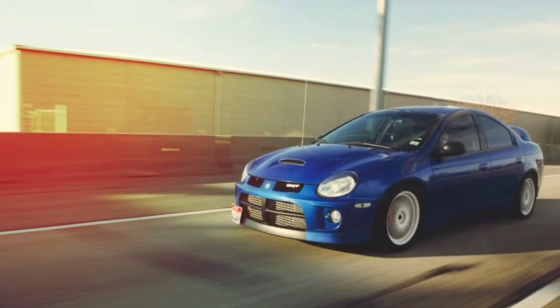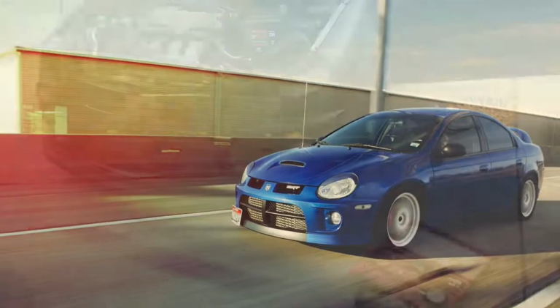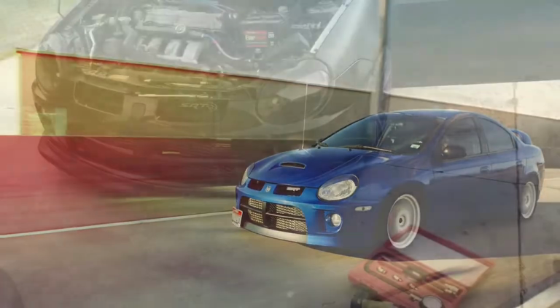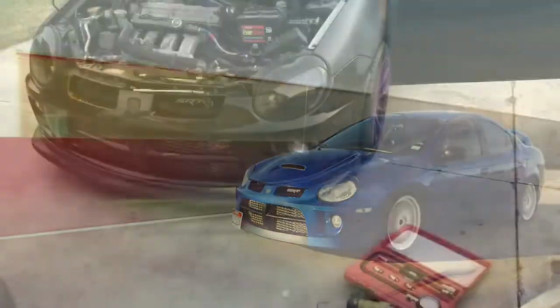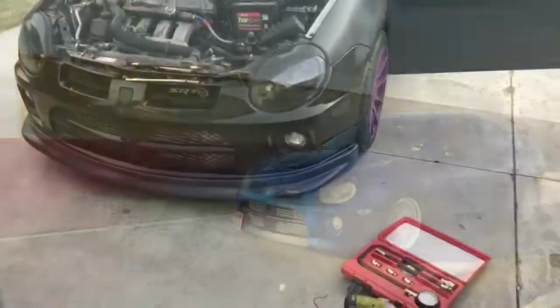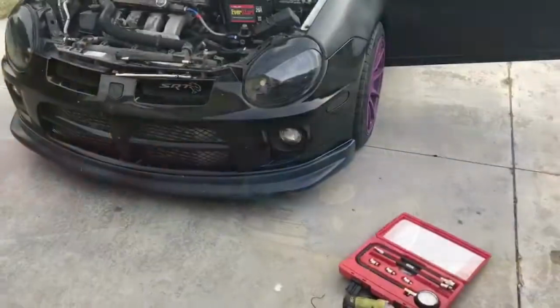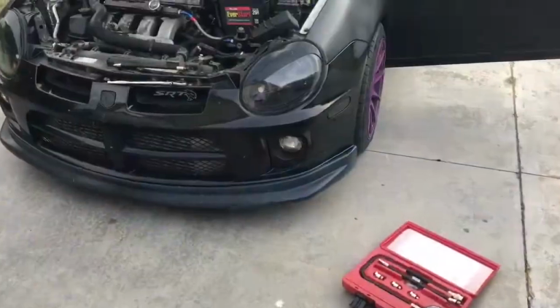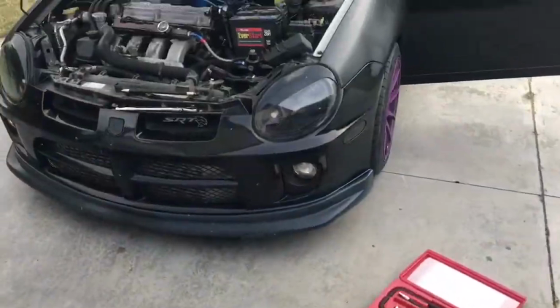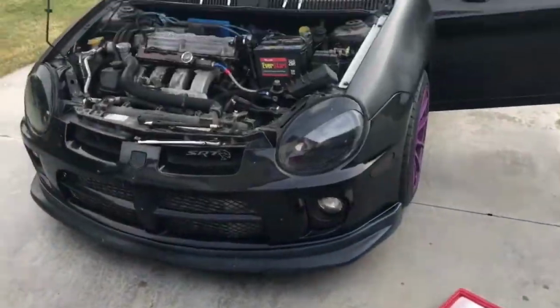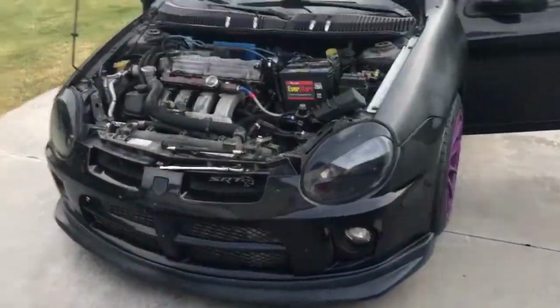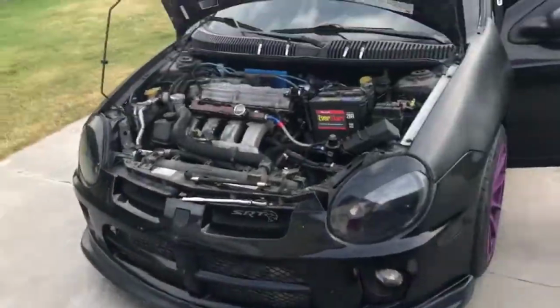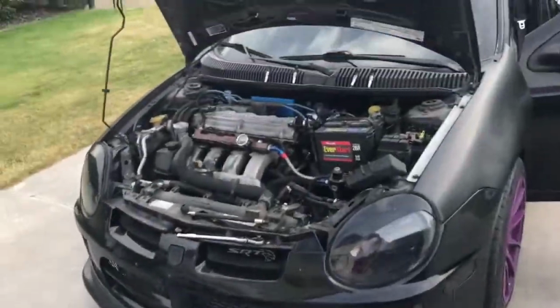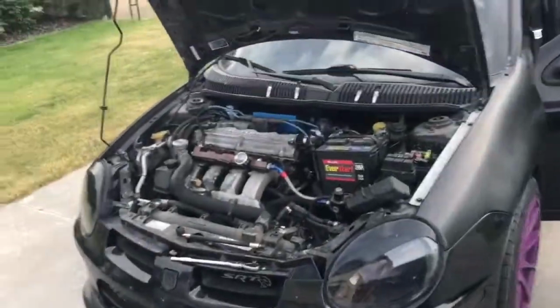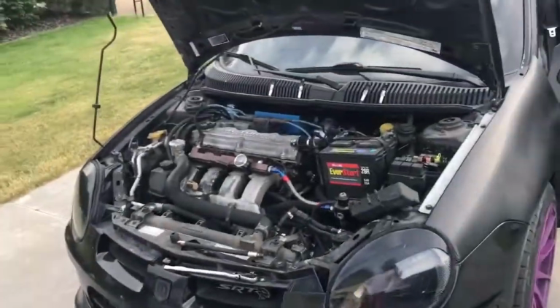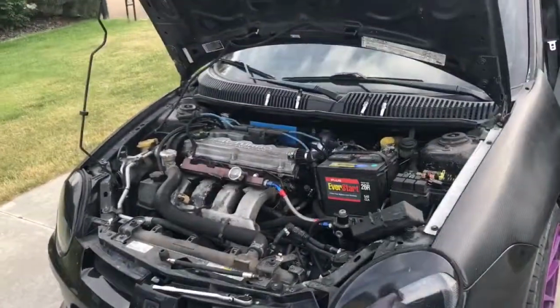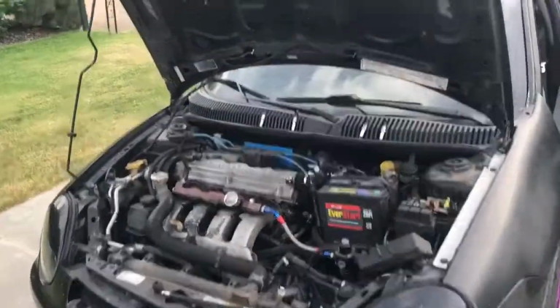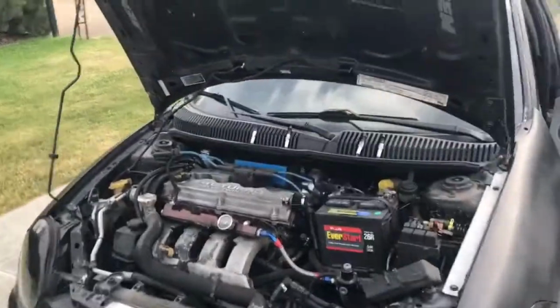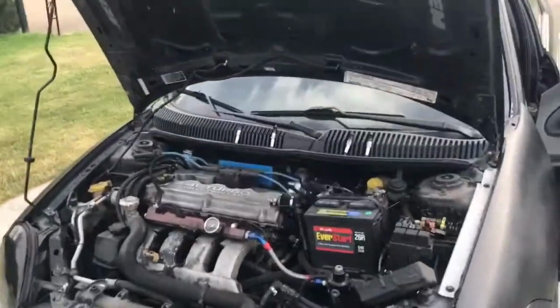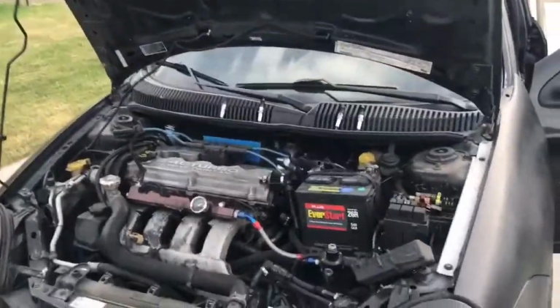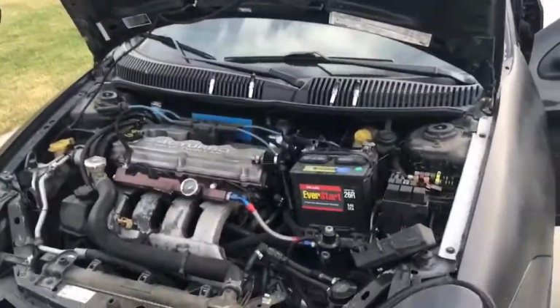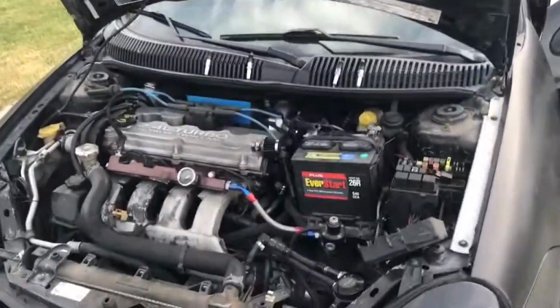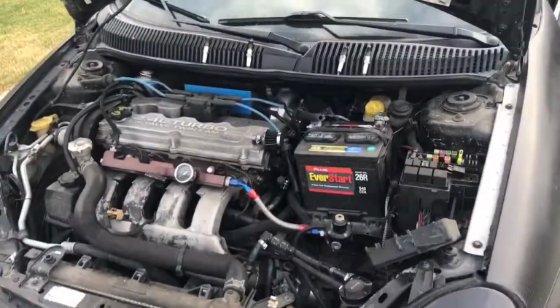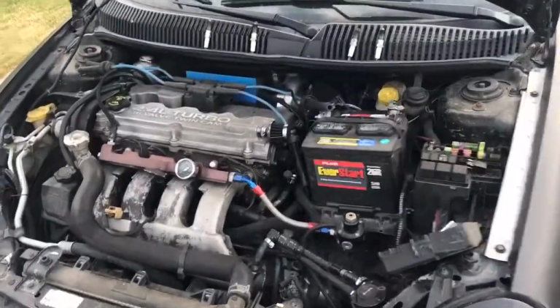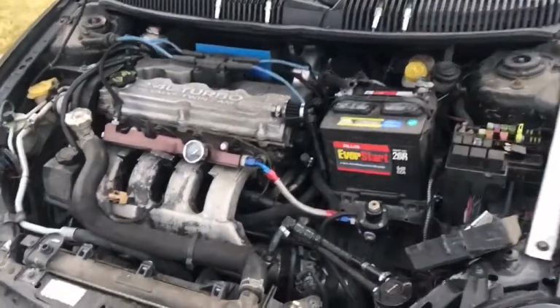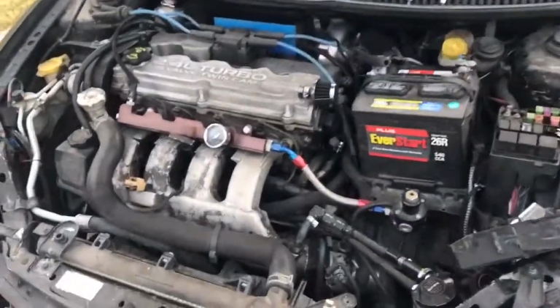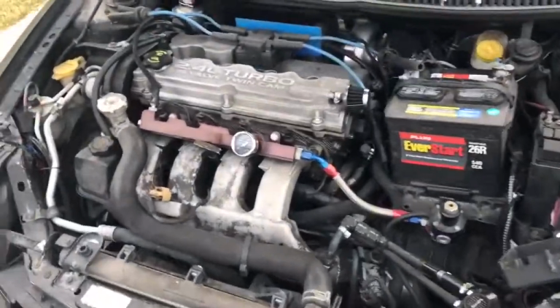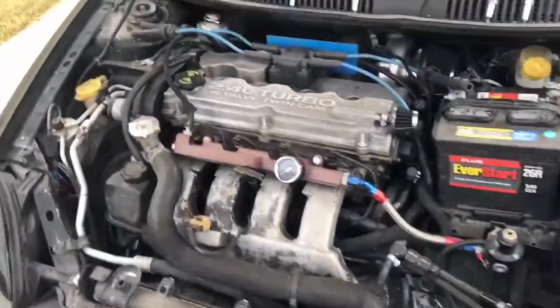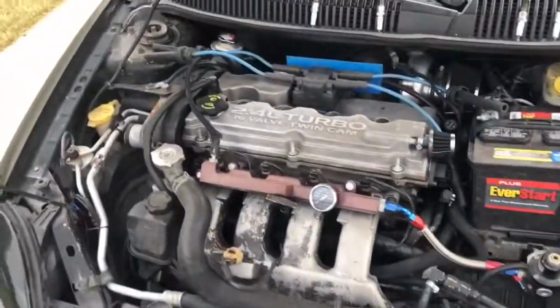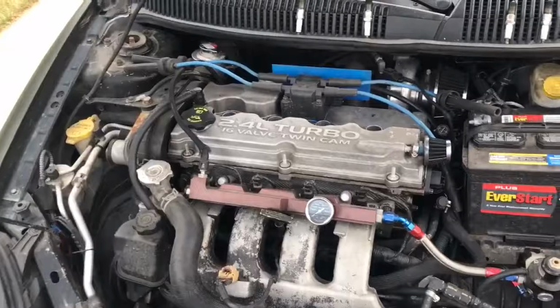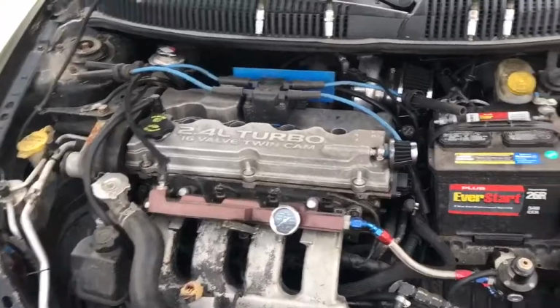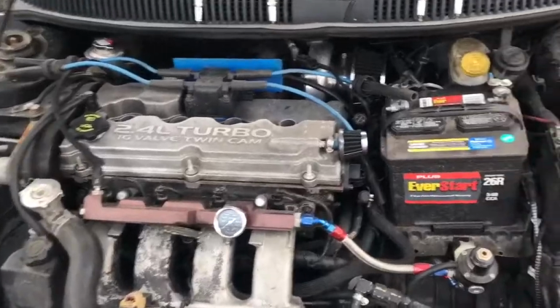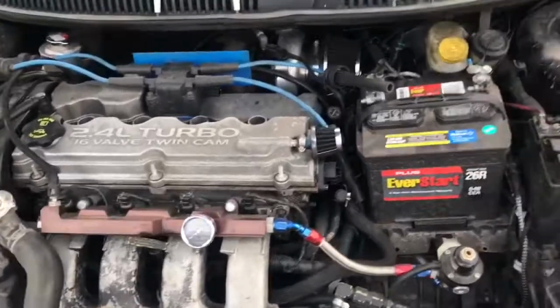Alright, so I'm going to show you a compression test on an SRT4 Neon. It works for any car, honestly.